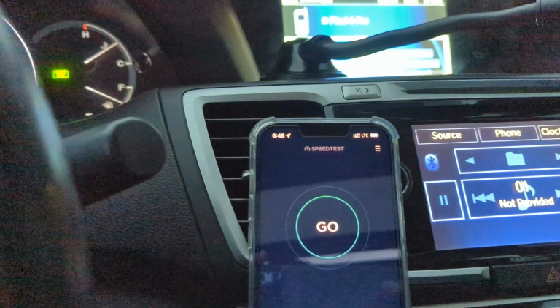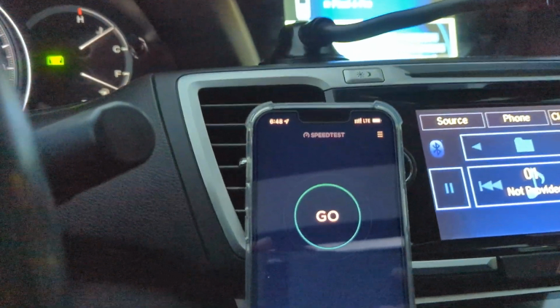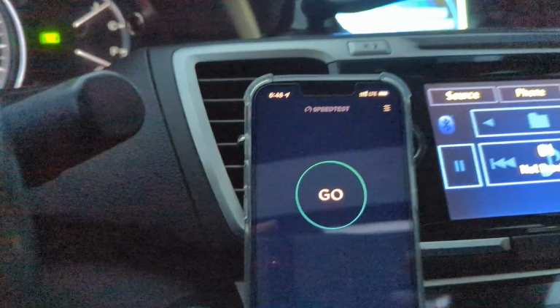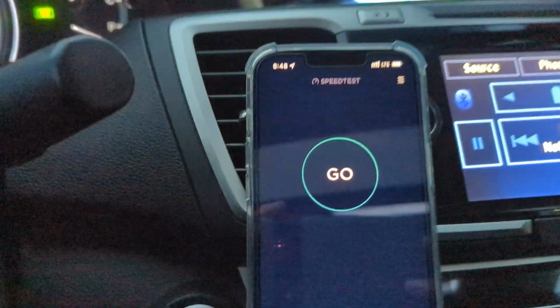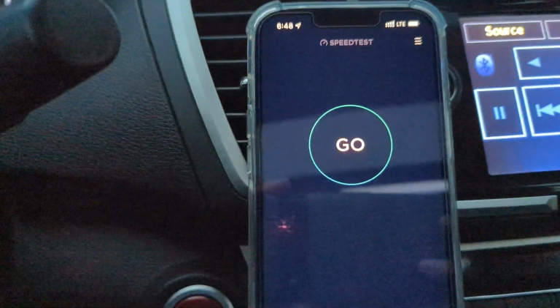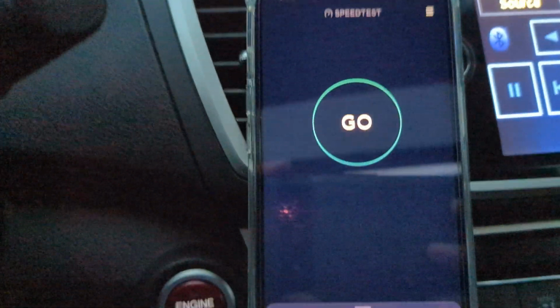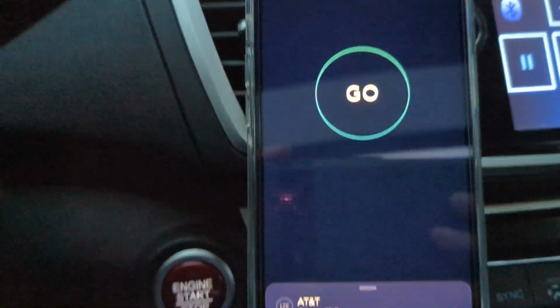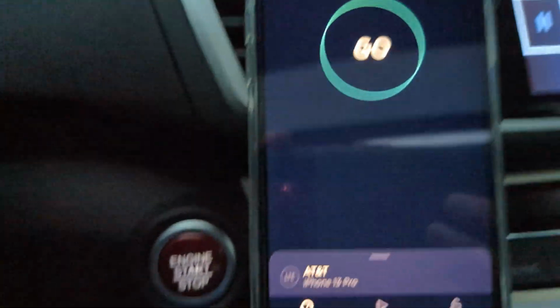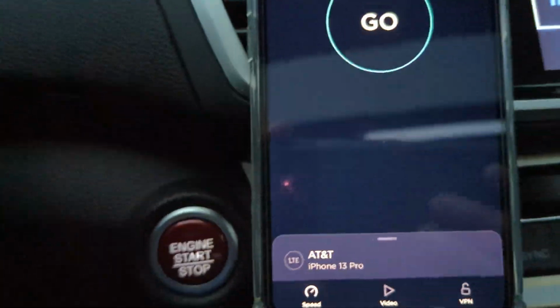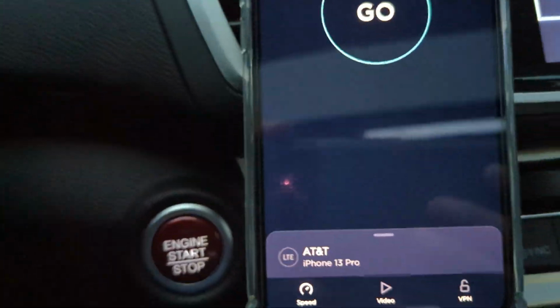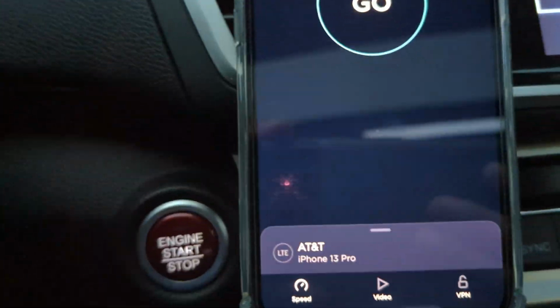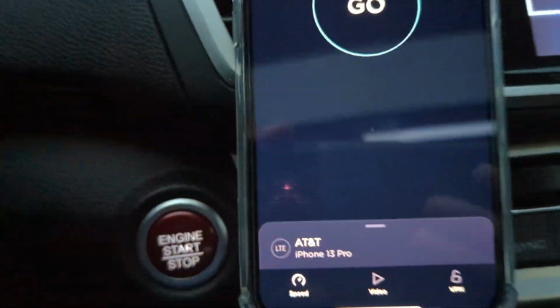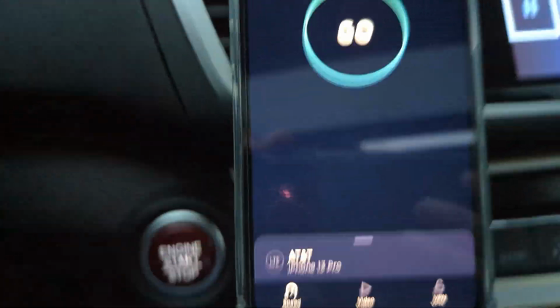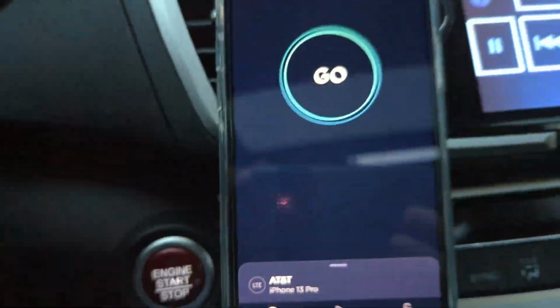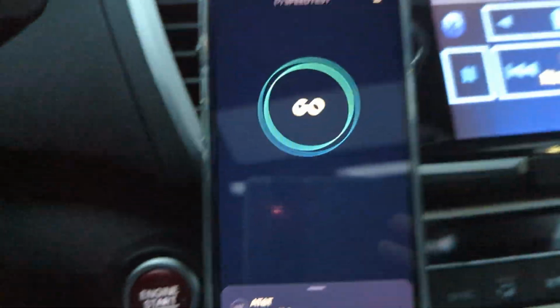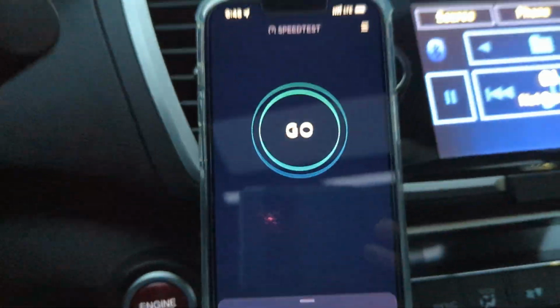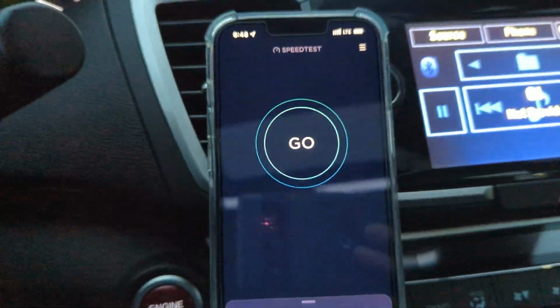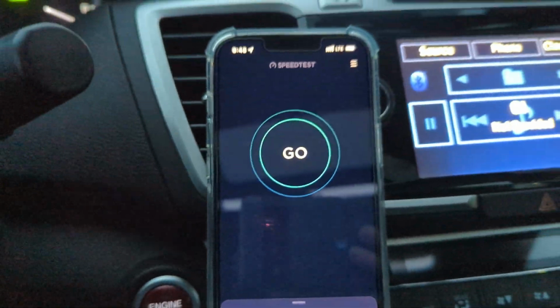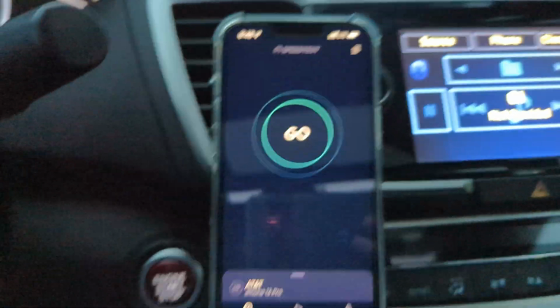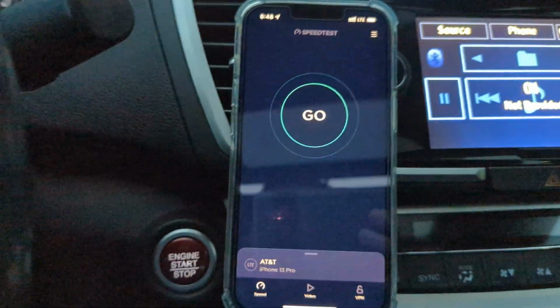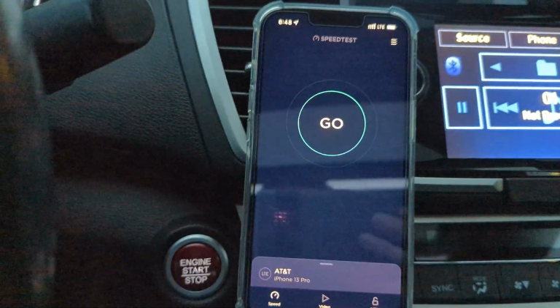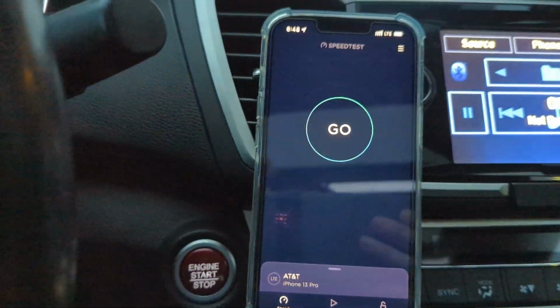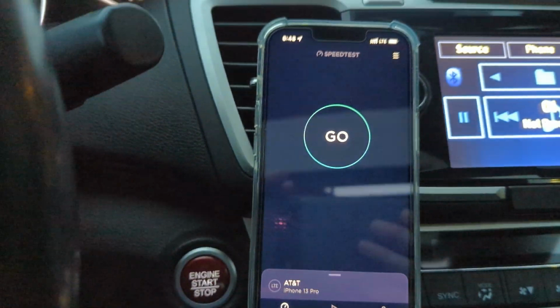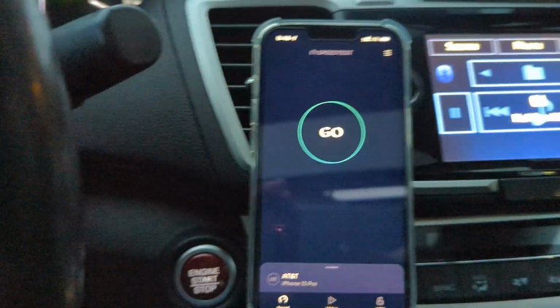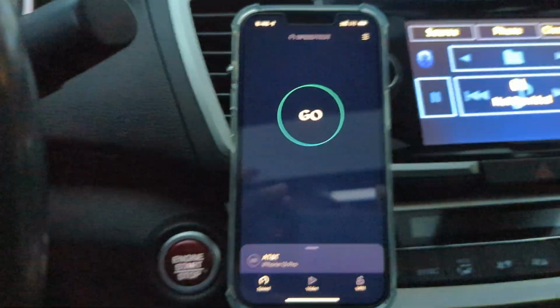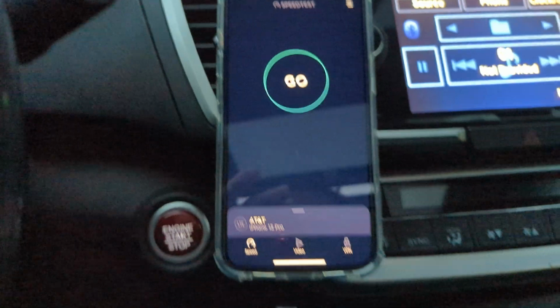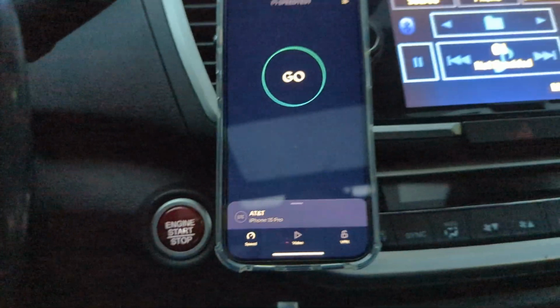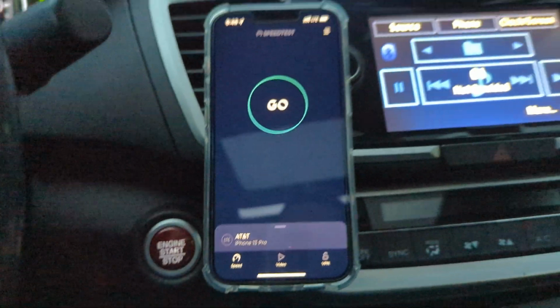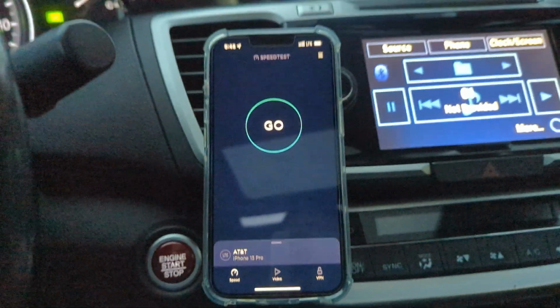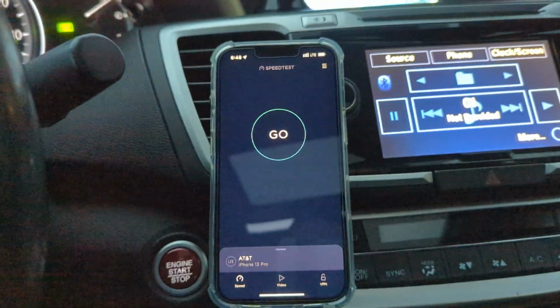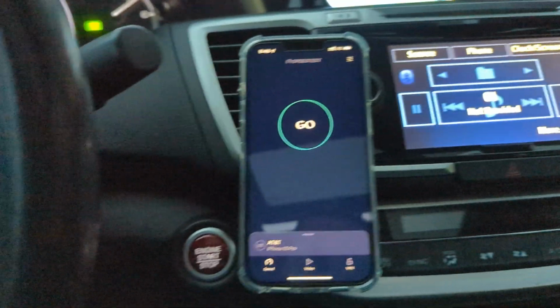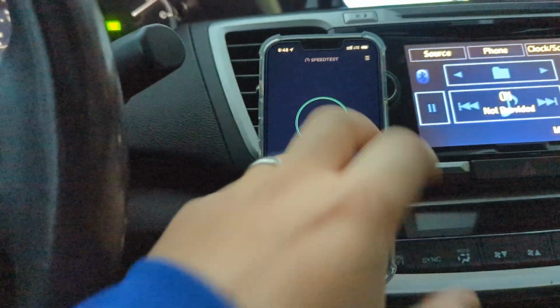What up good people, it's the SMT. What are we doing here? We're testing AT&T's LTE network.